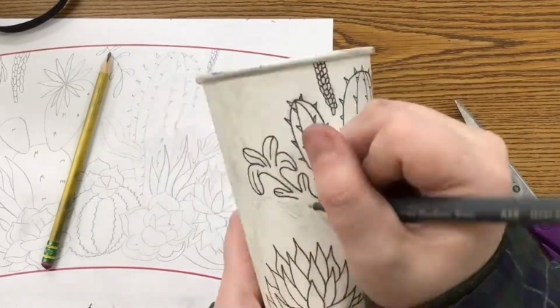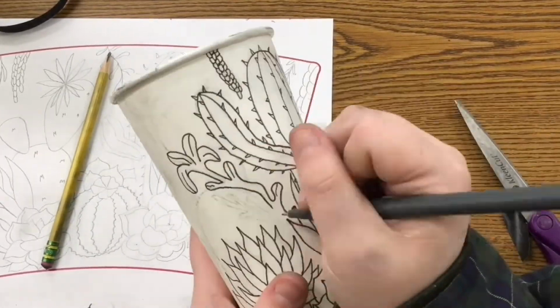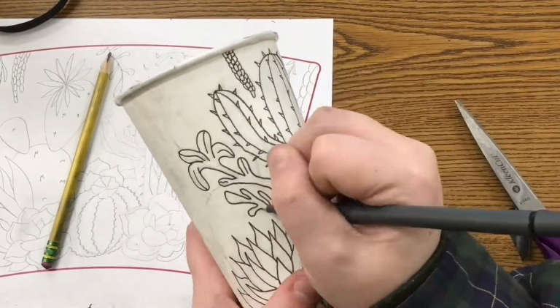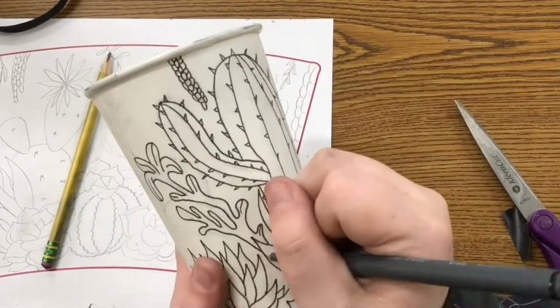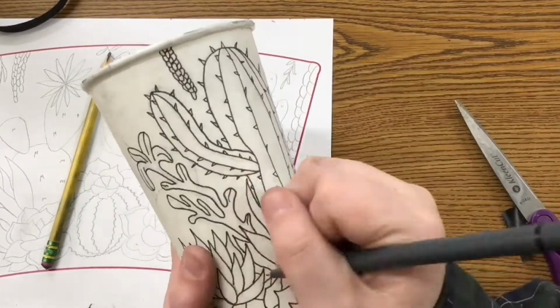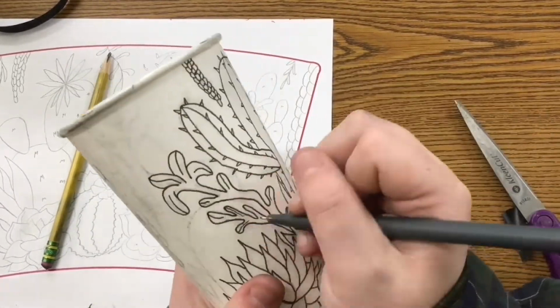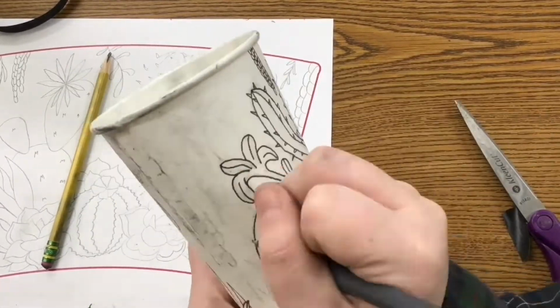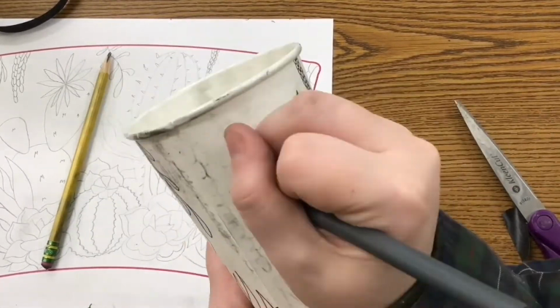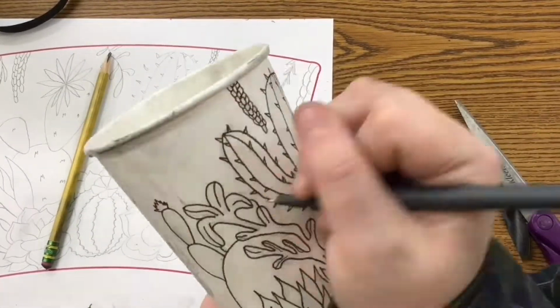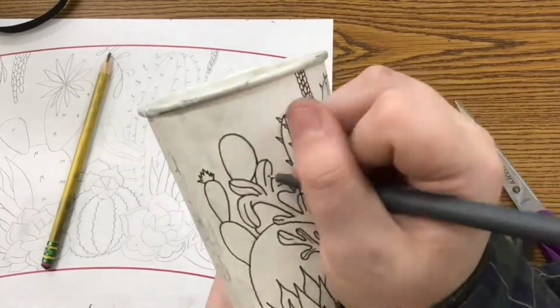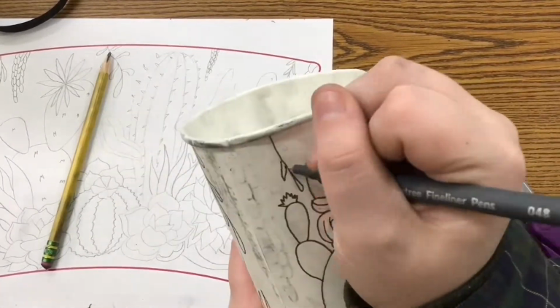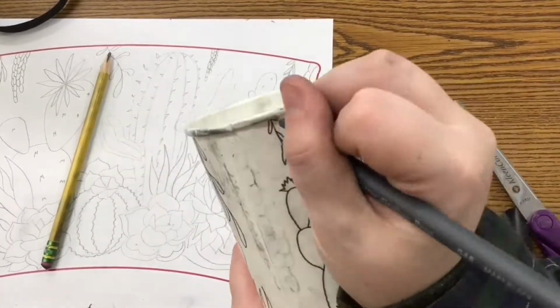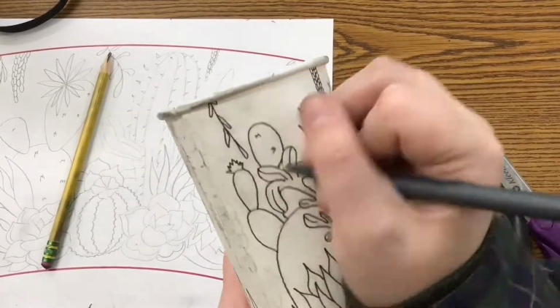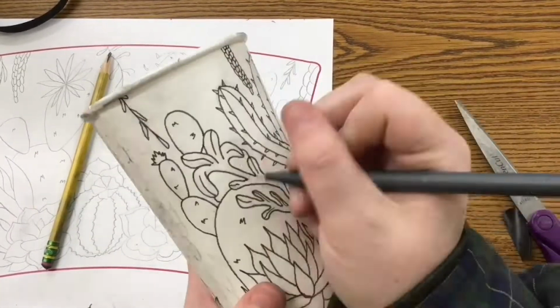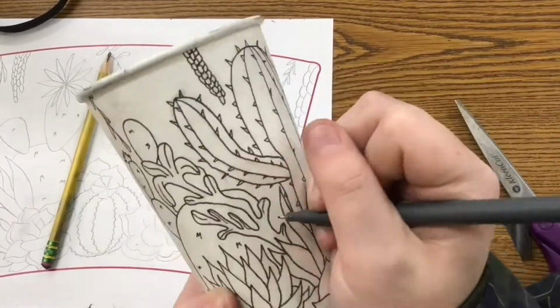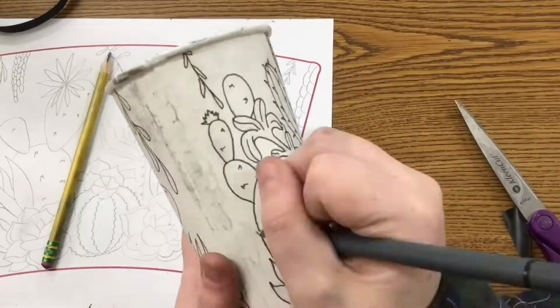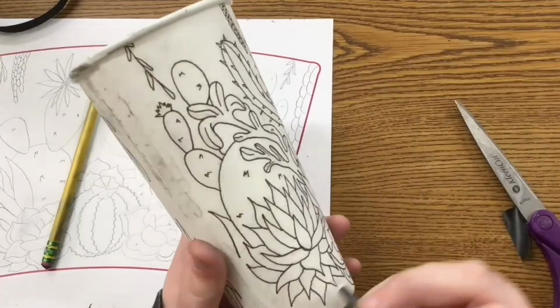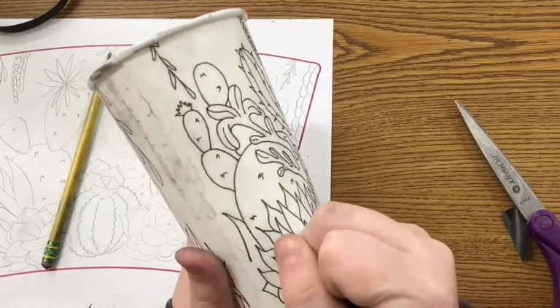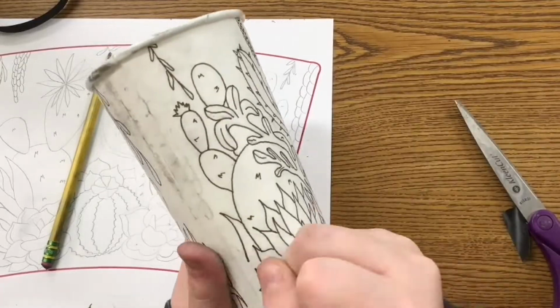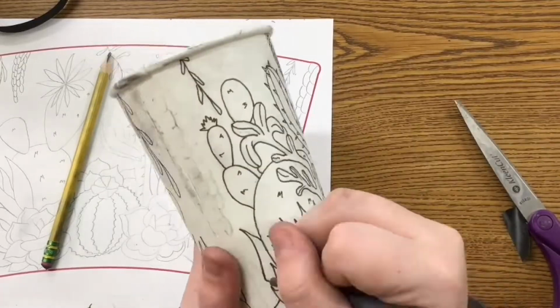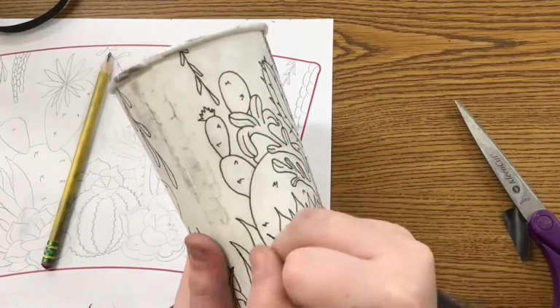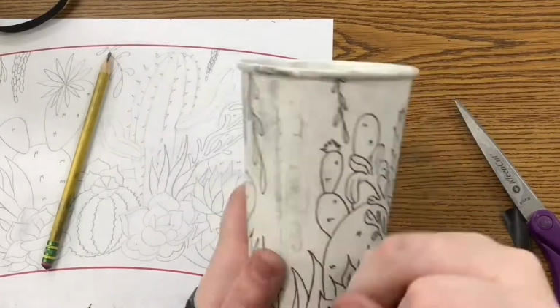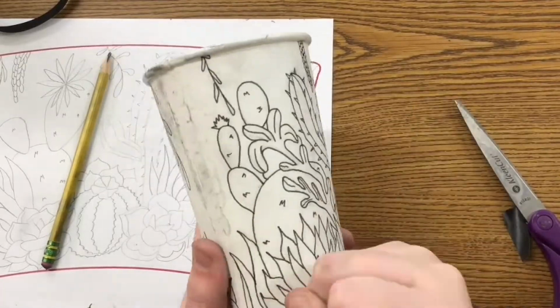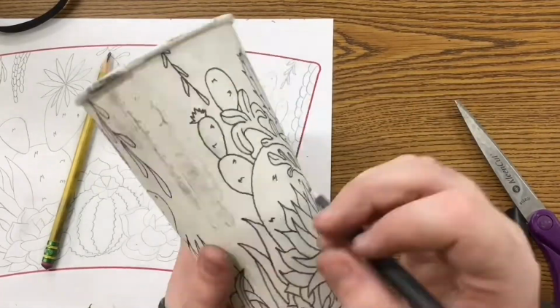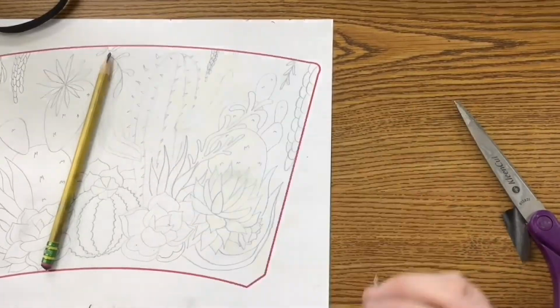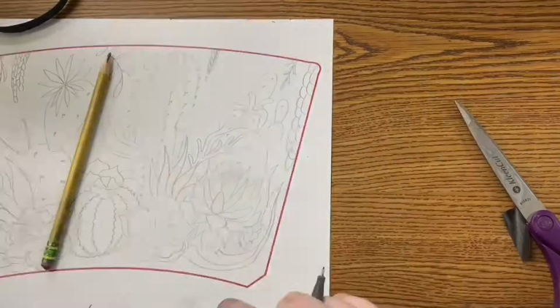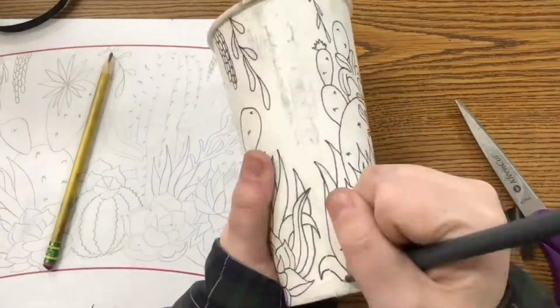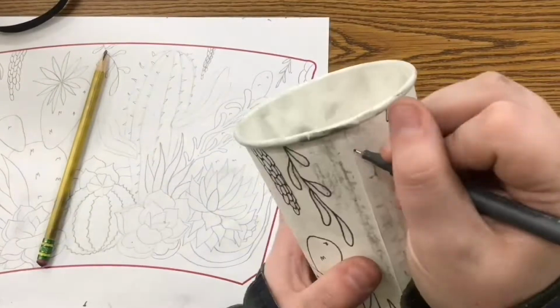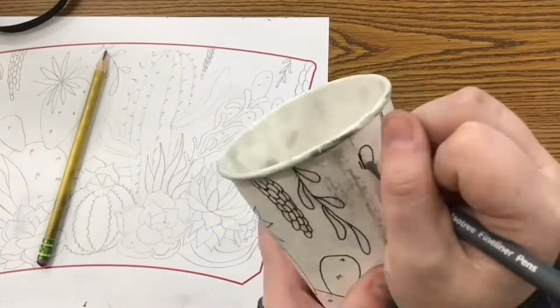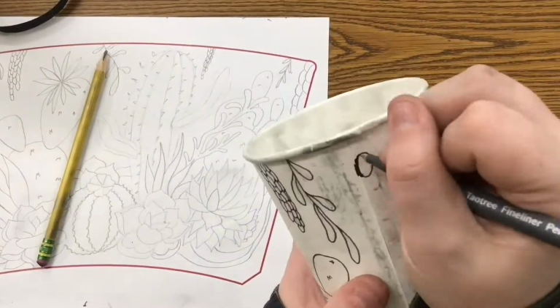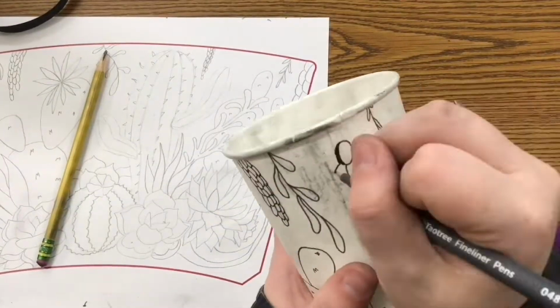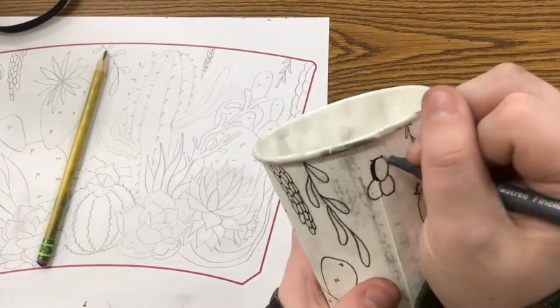After you are done erasing all the graphite off, we are going to begin painting our cups.